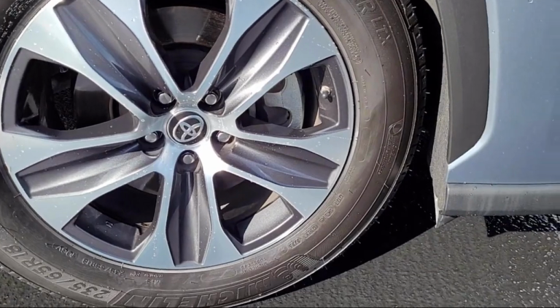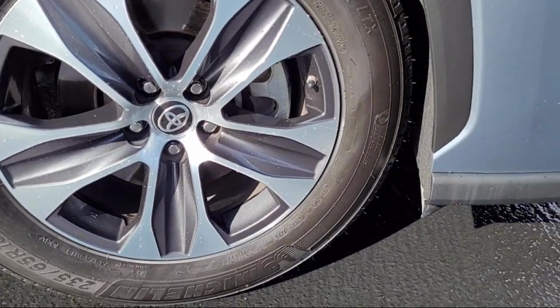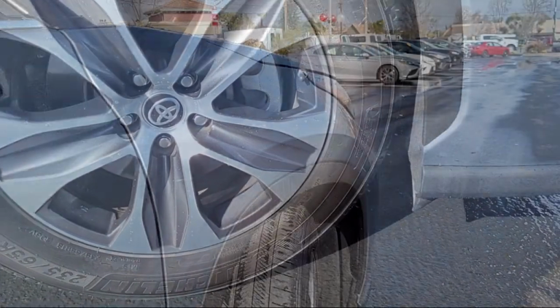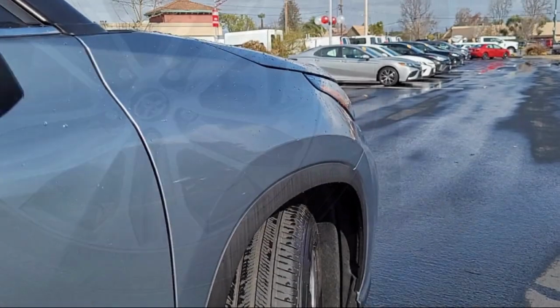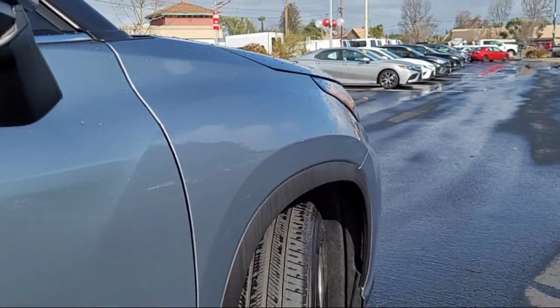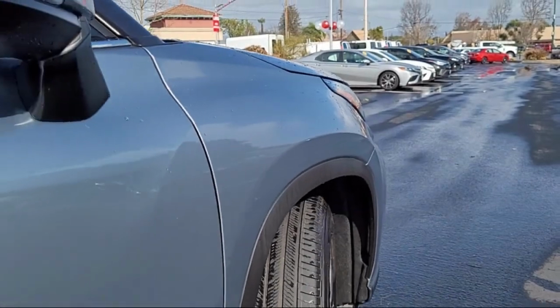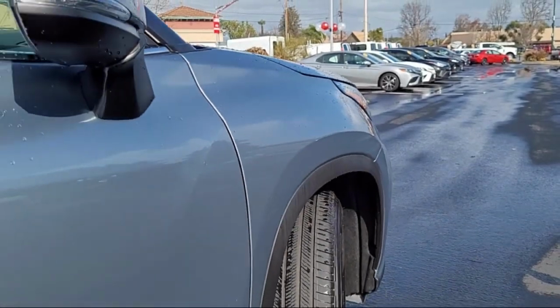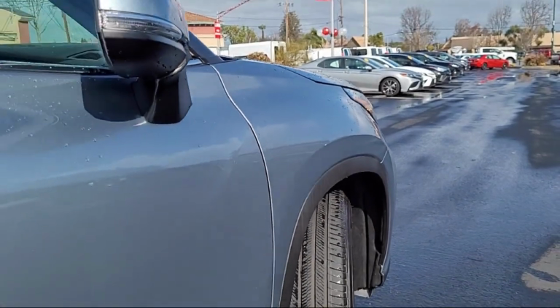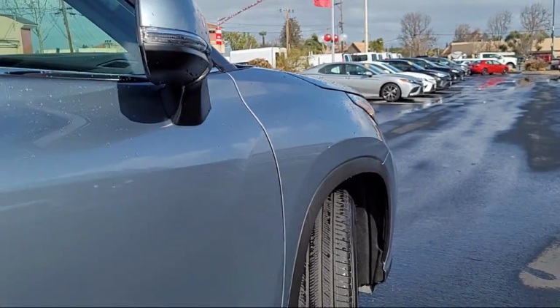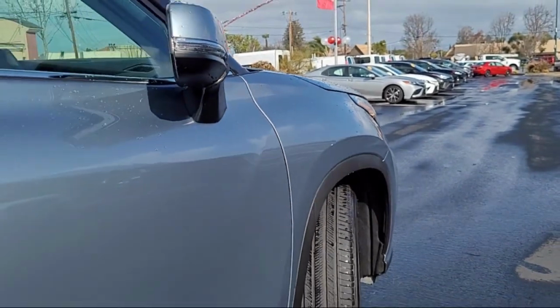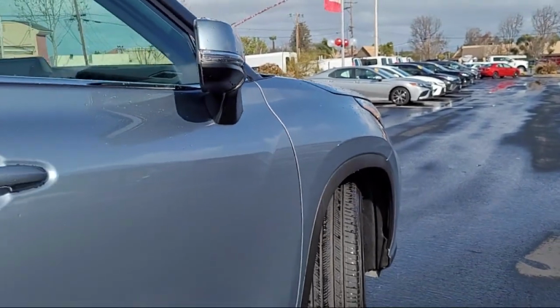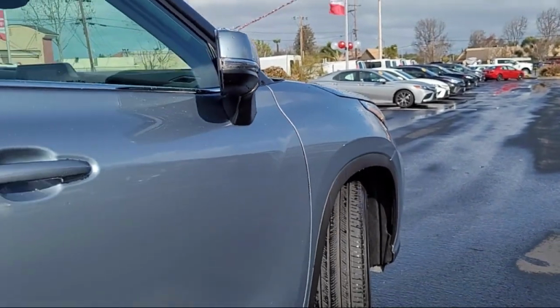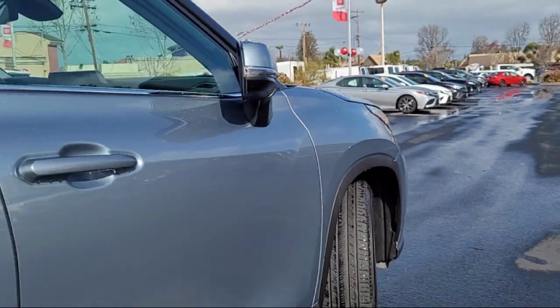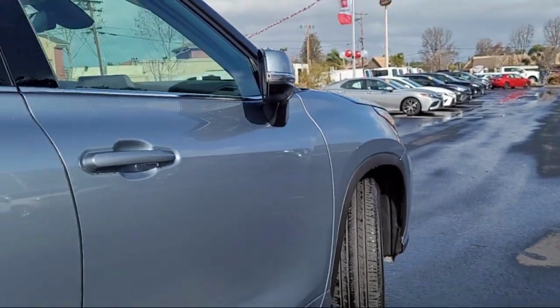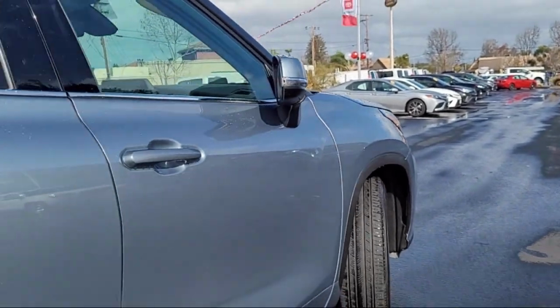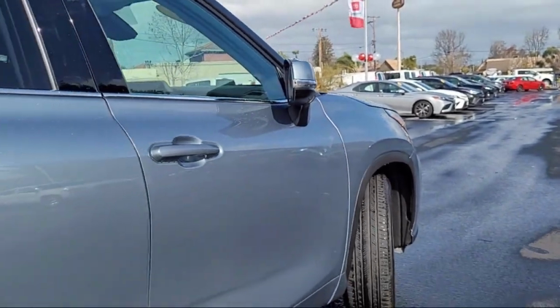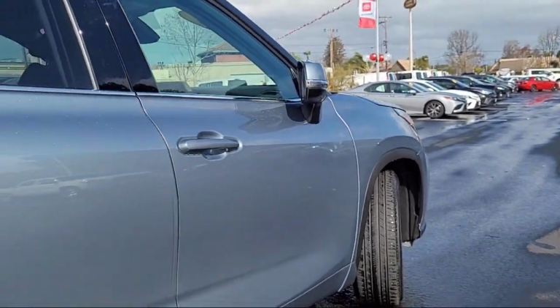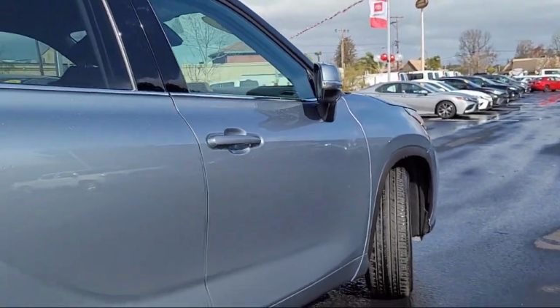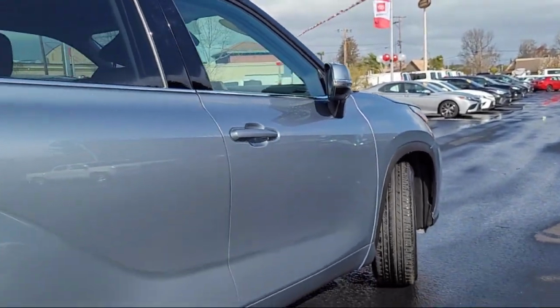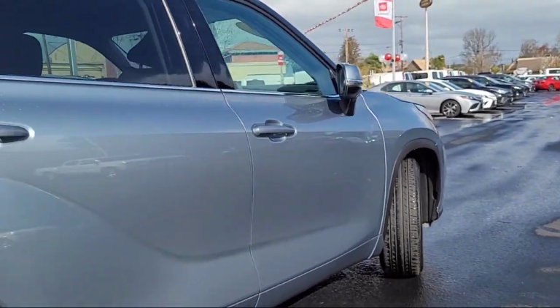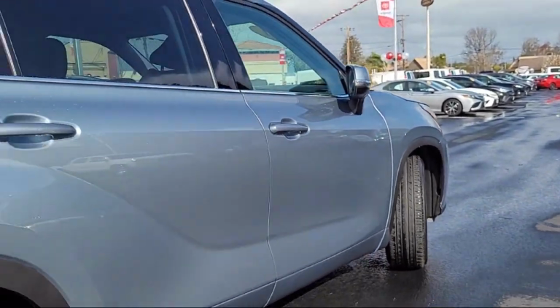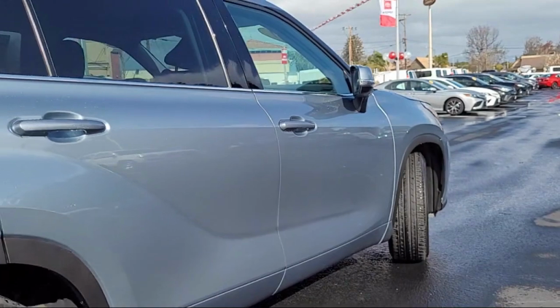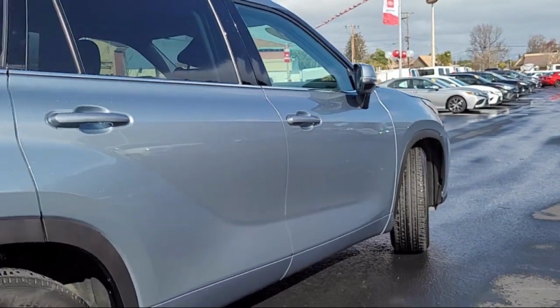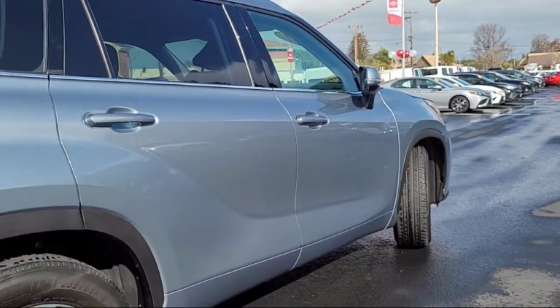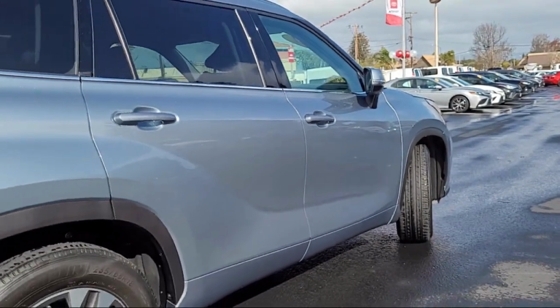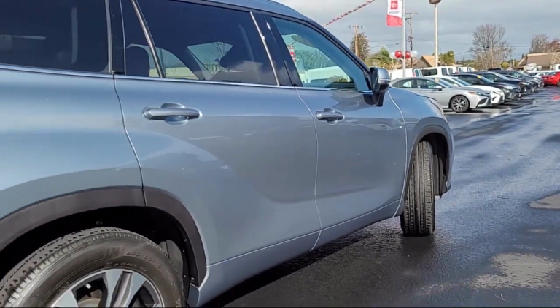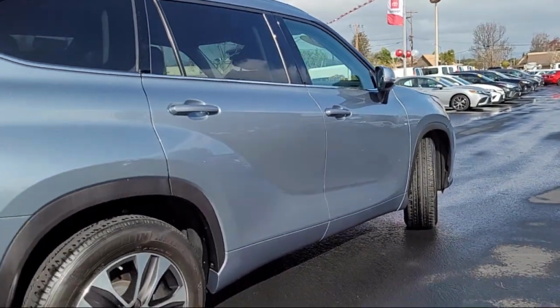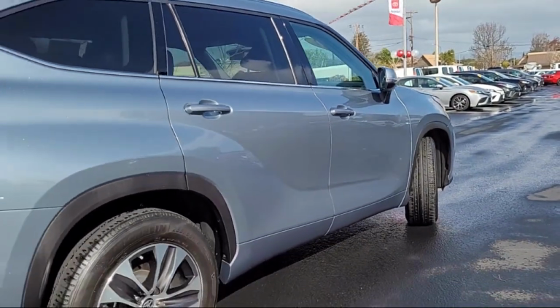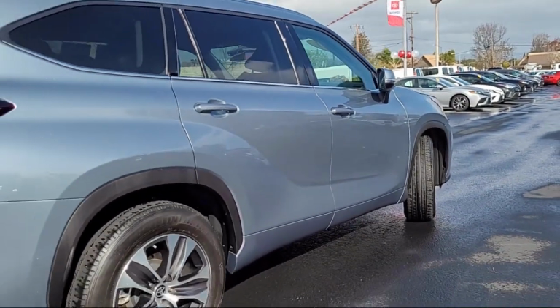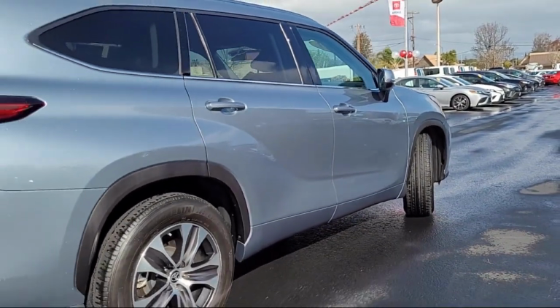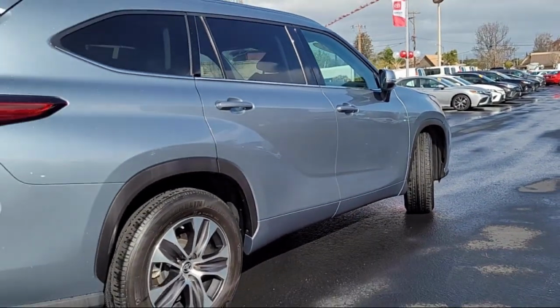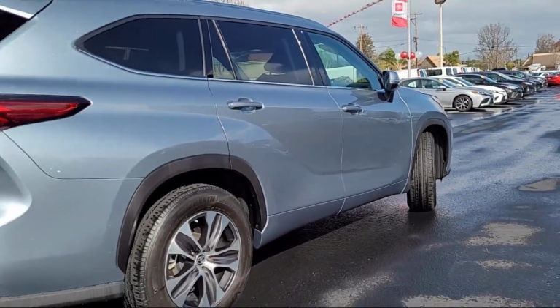It also features a universal garage door opener, a leather steering wheel with auto tilt away, and has less than 30,000 miles on the odometer.